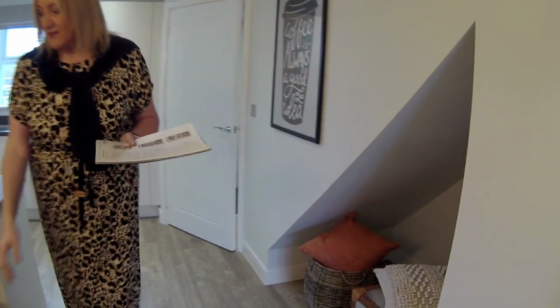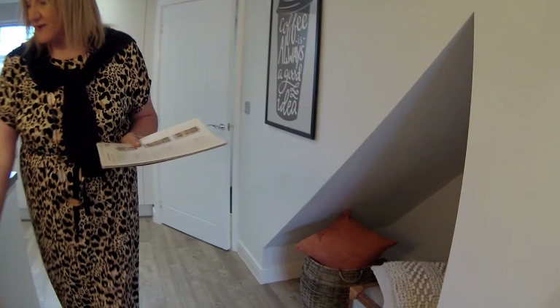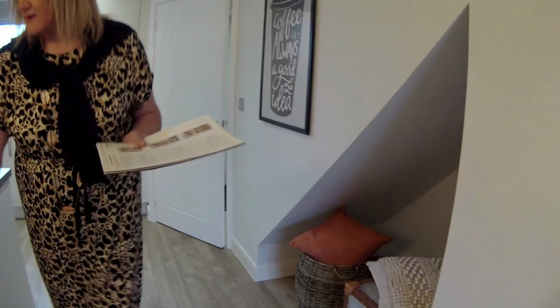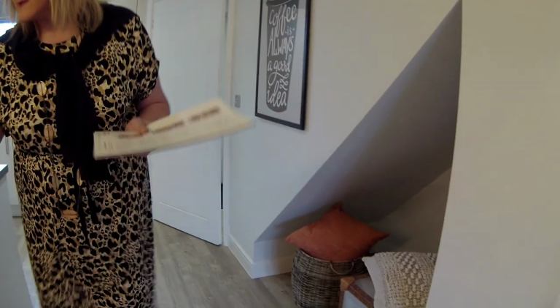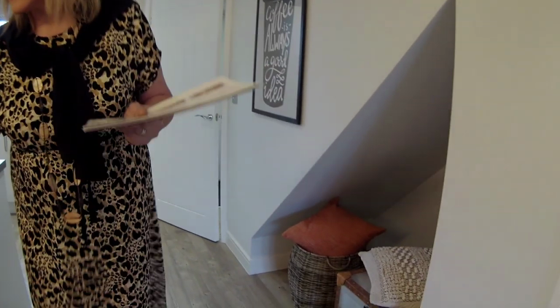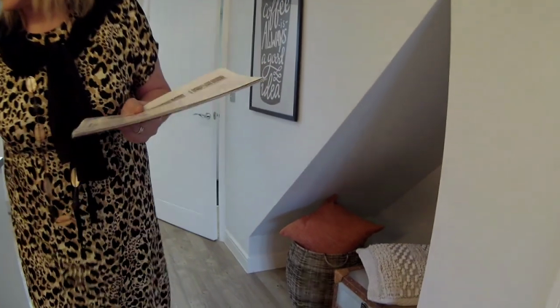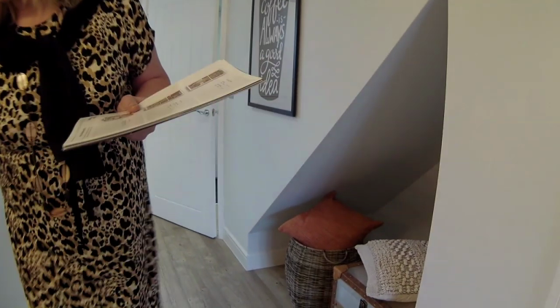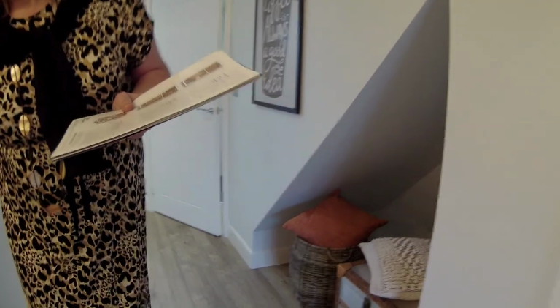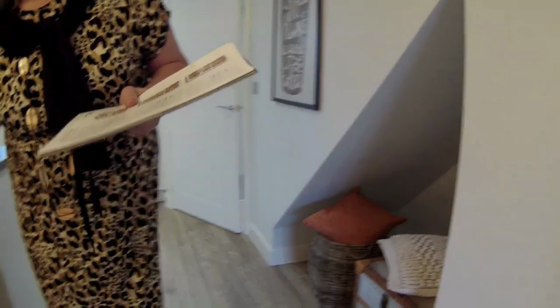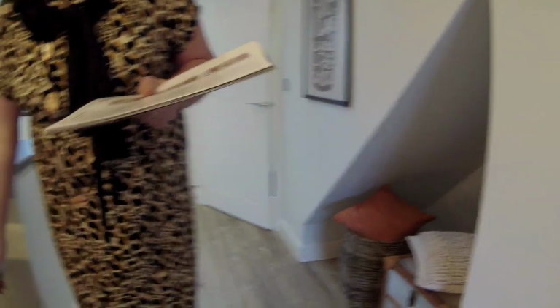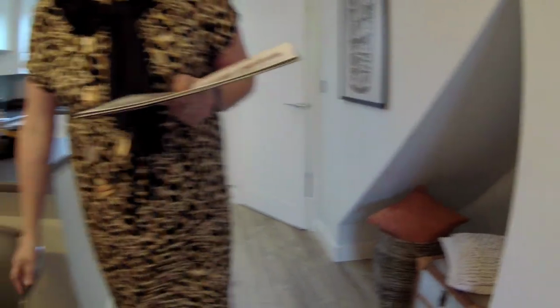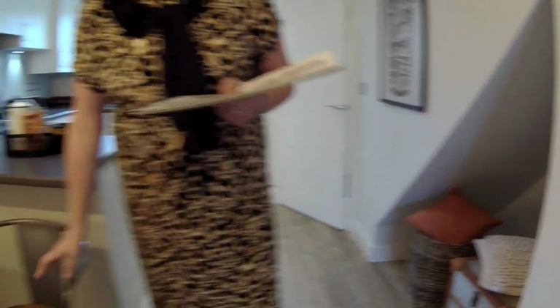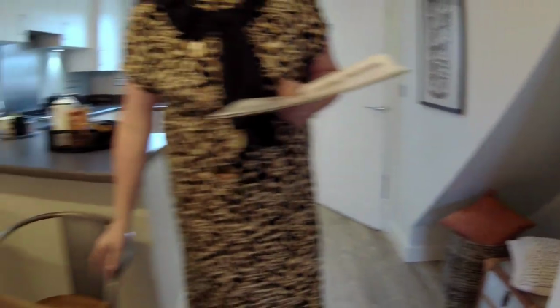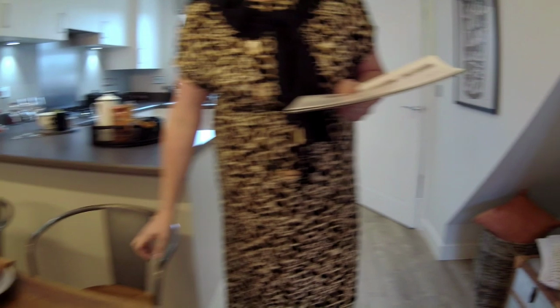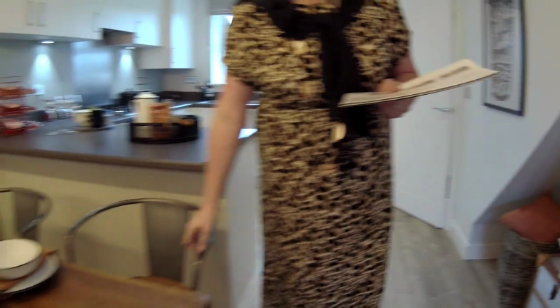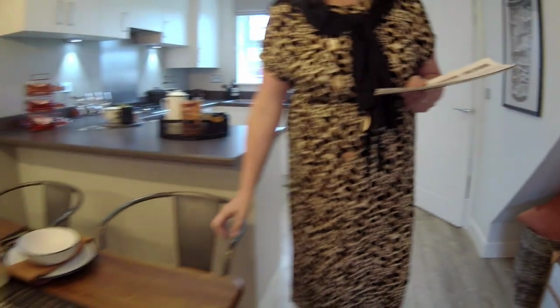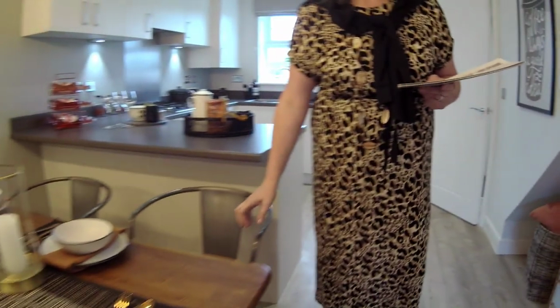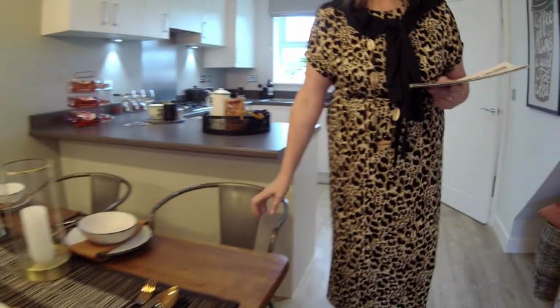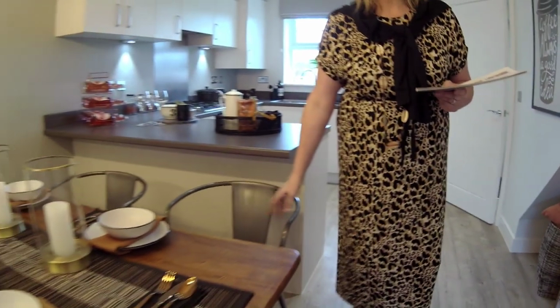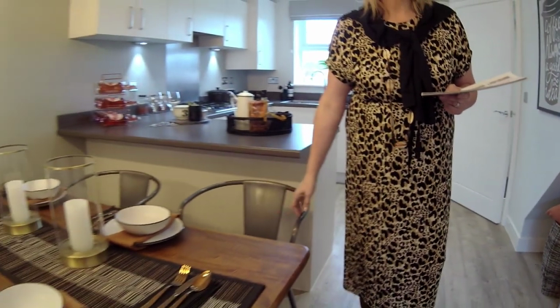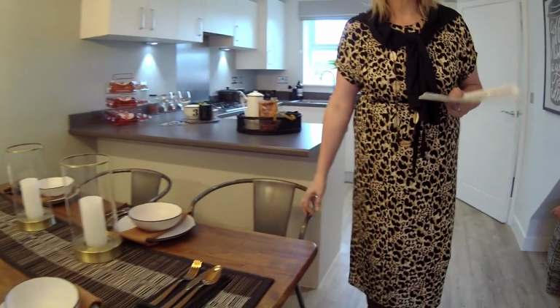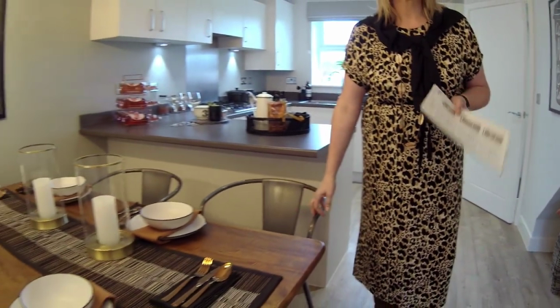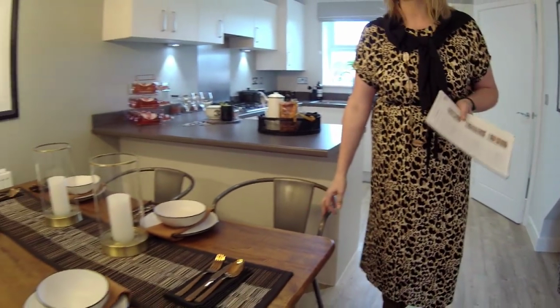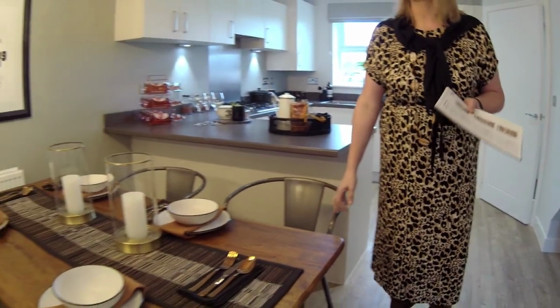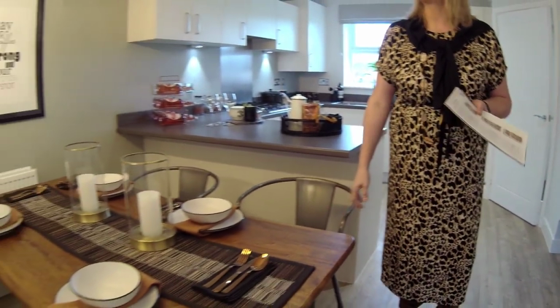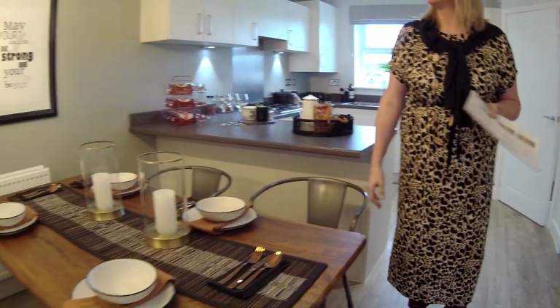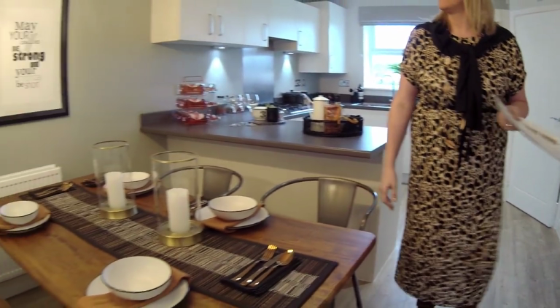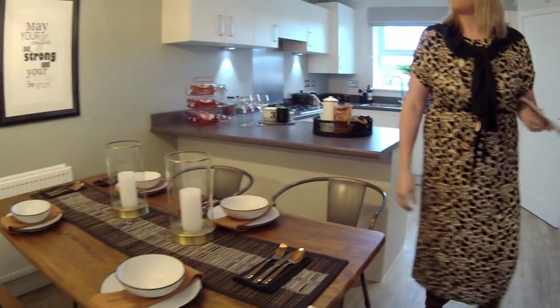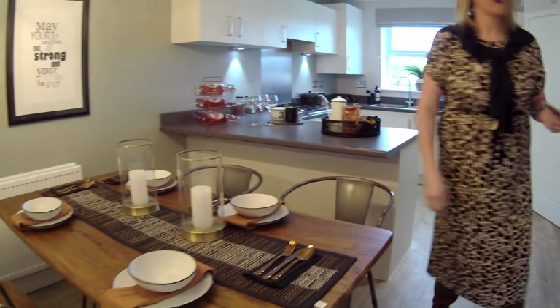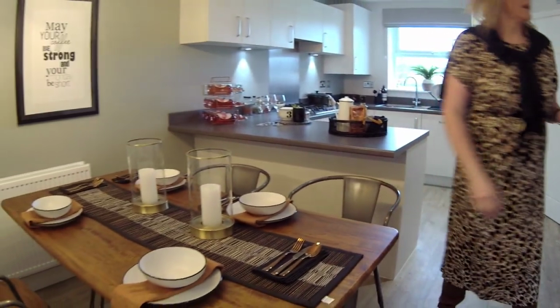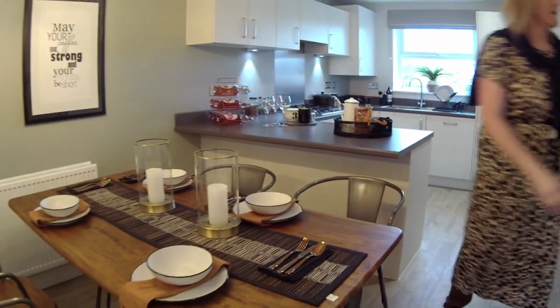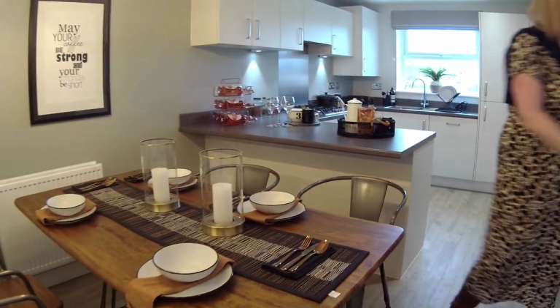I do like the table and chairs, I really think that's nice. Kind of industrial chic isn't it? I like that.